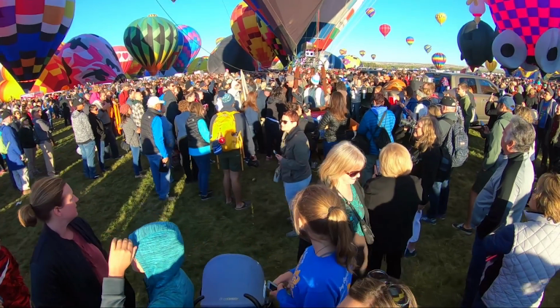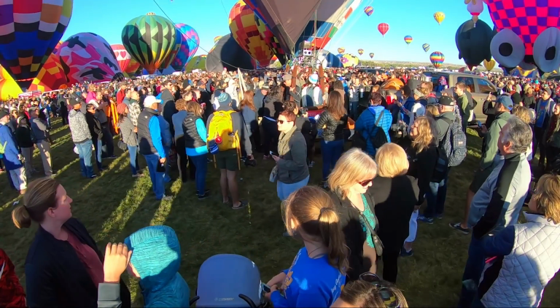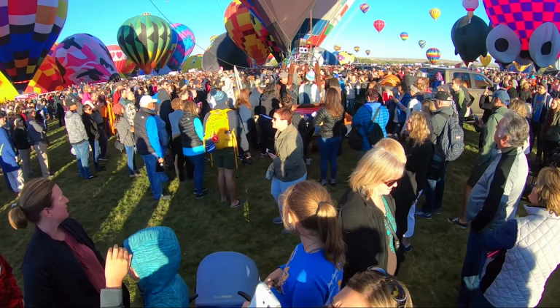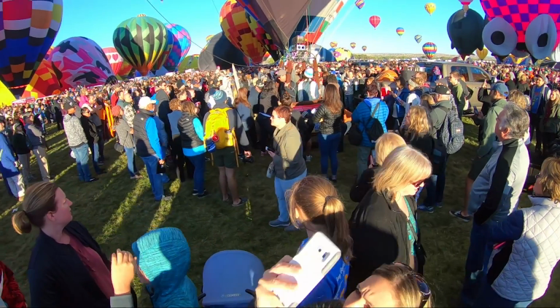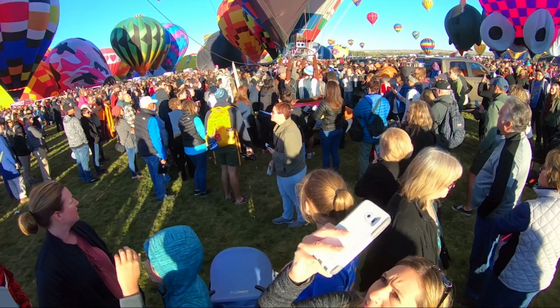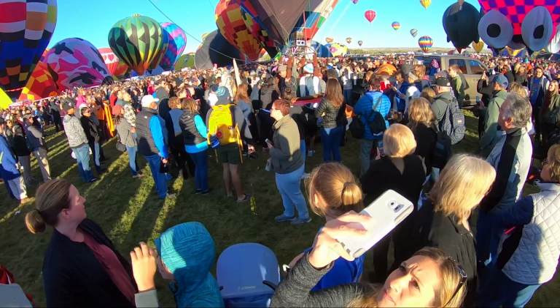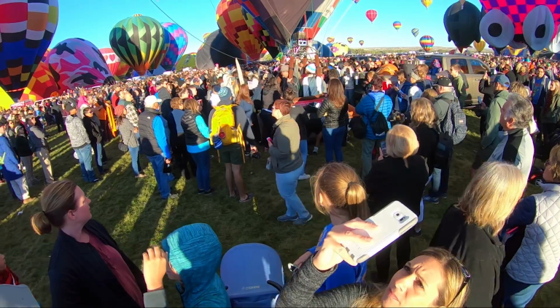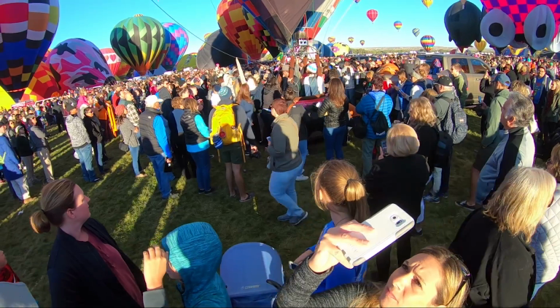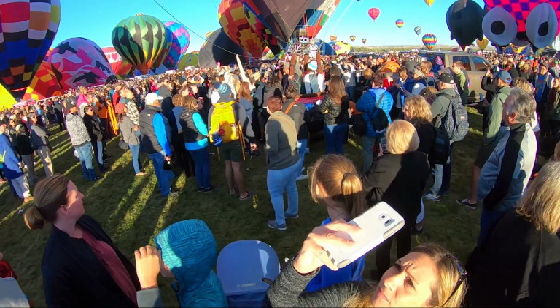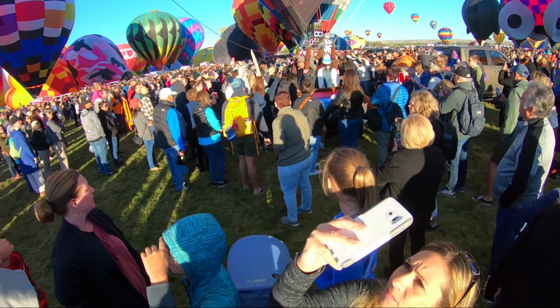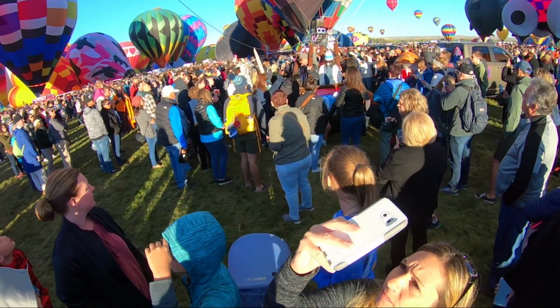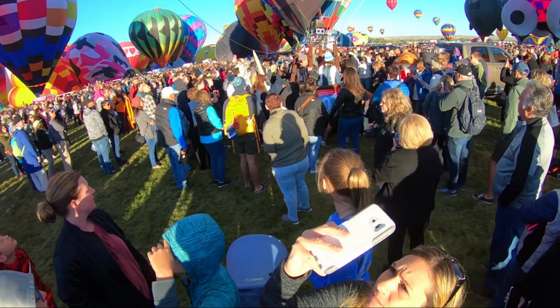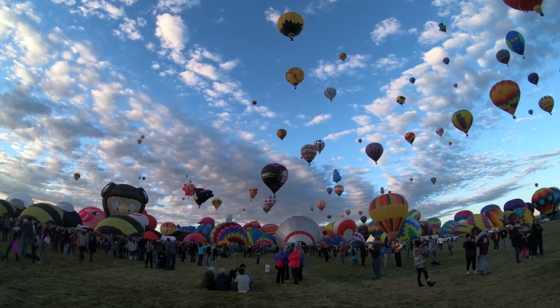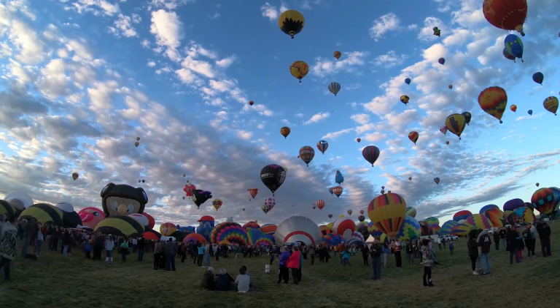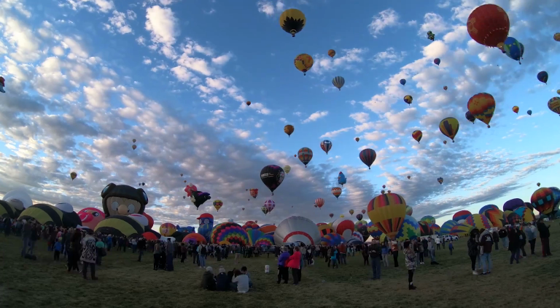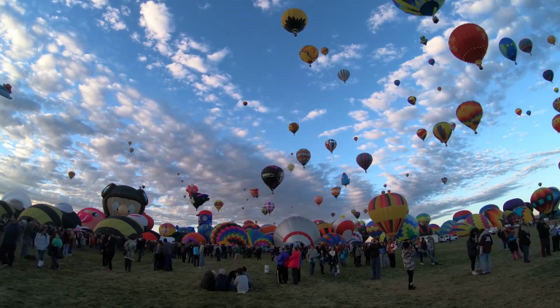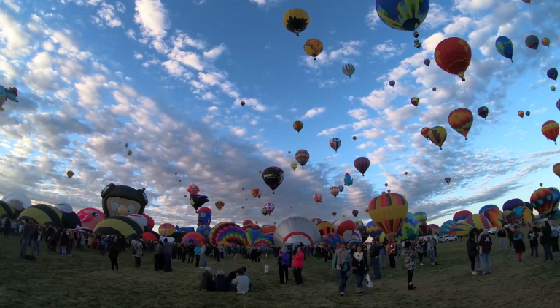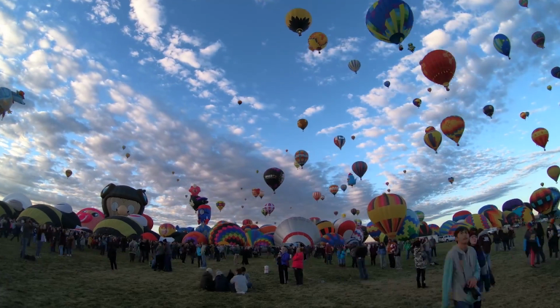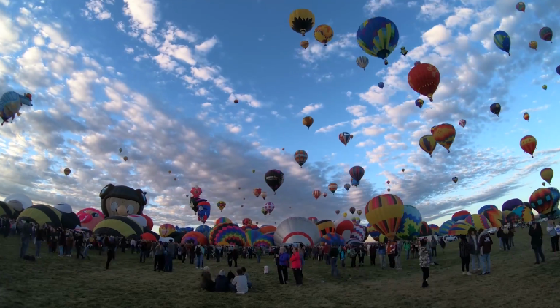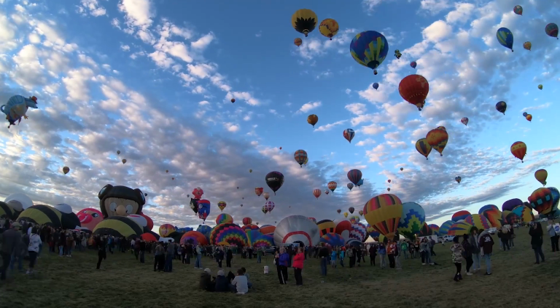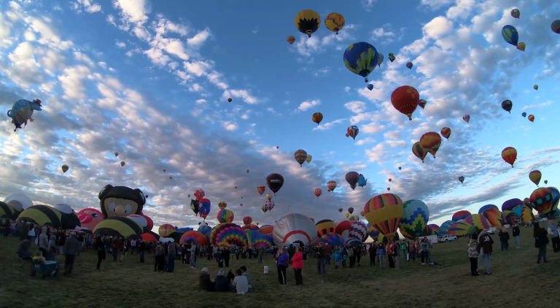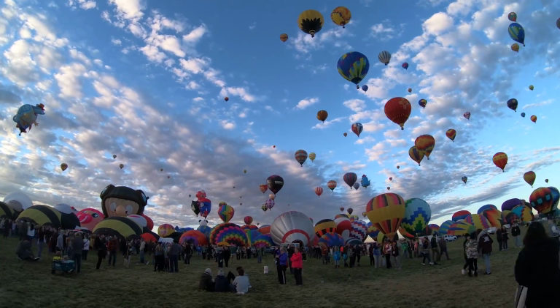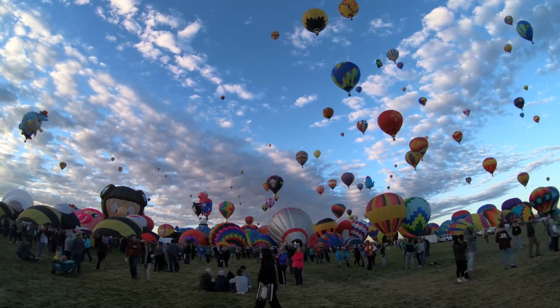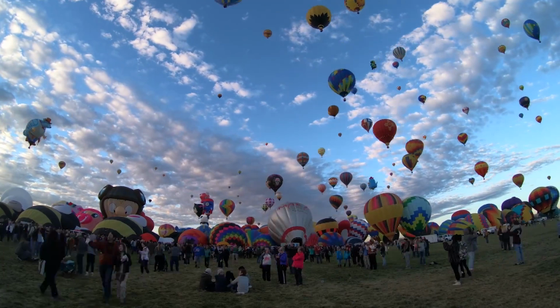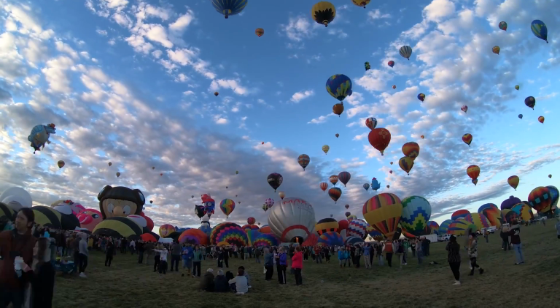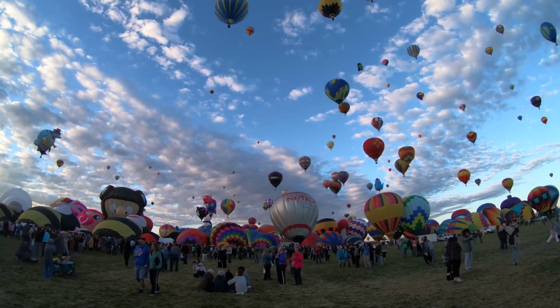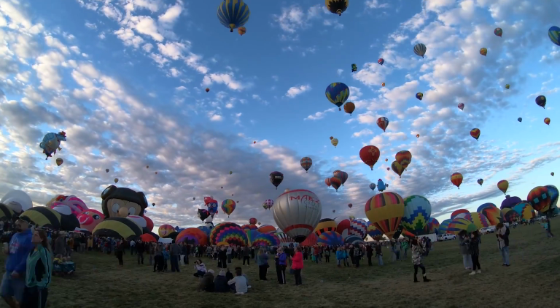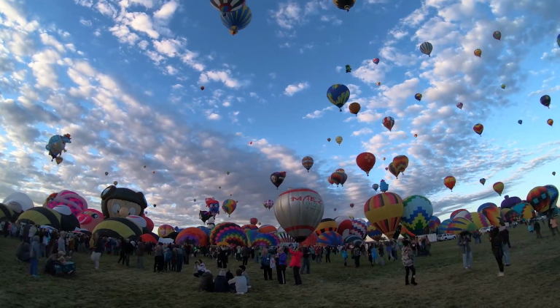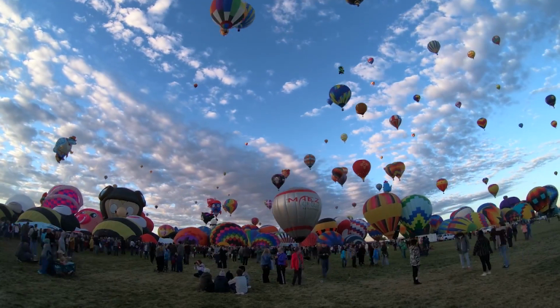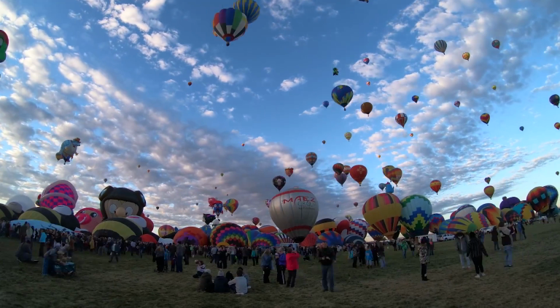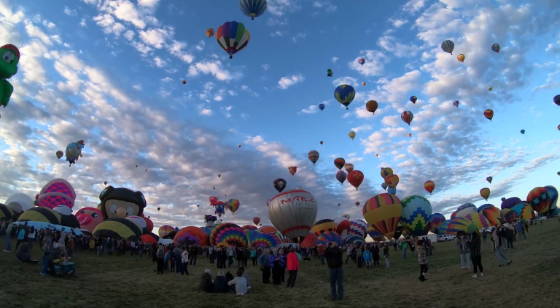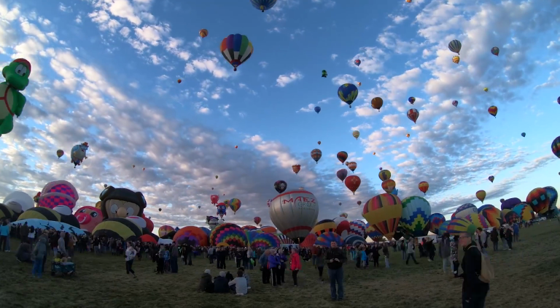In our next episode, we spend some time with family checking out the balloon fiesta in Albuquerque, New Mexico and visit a local corn maze.